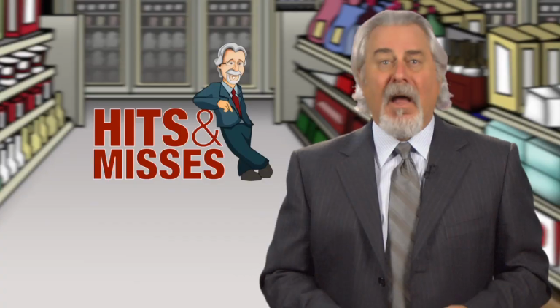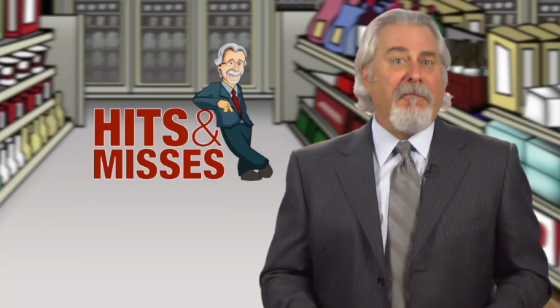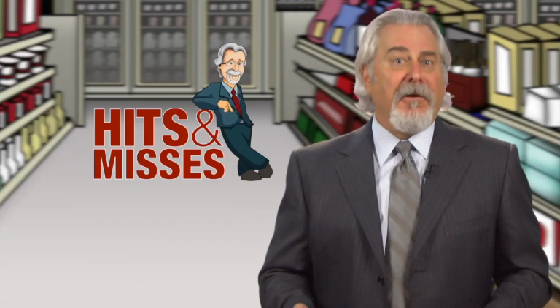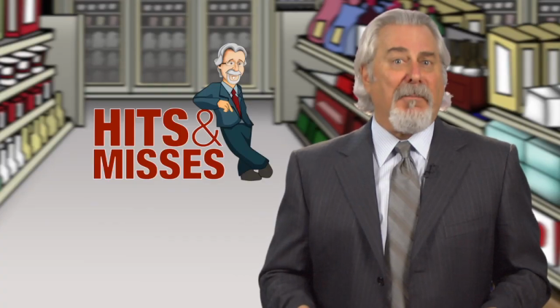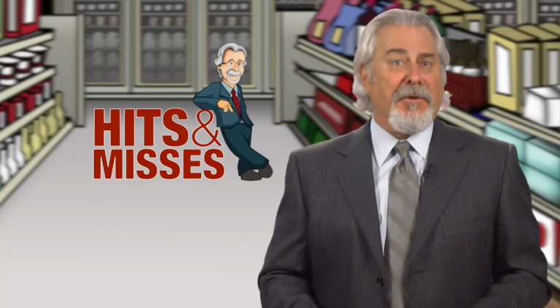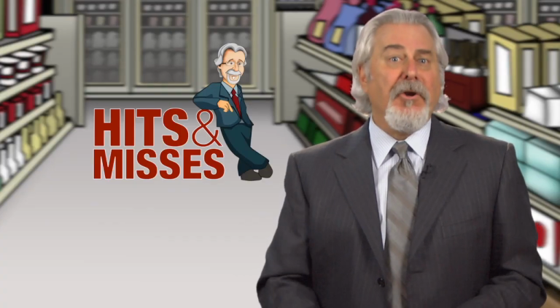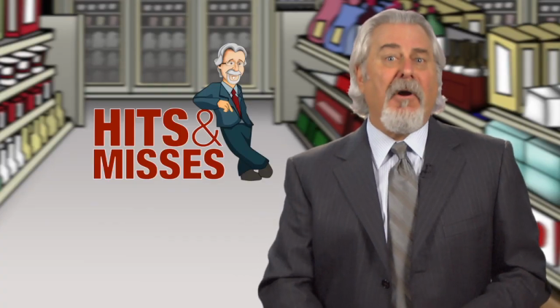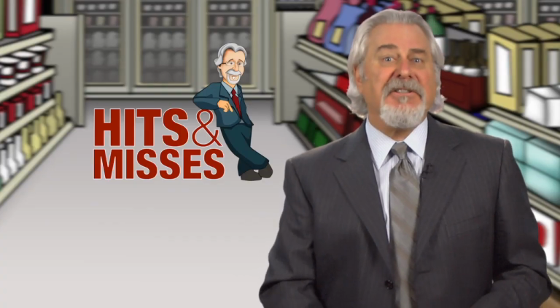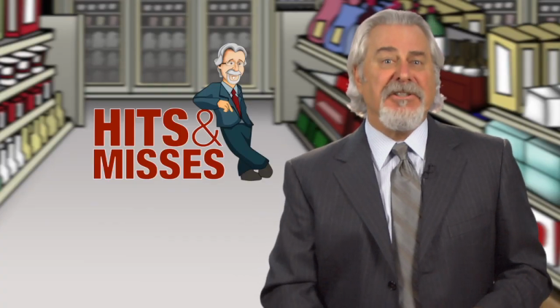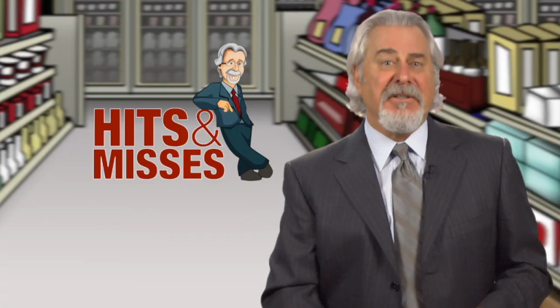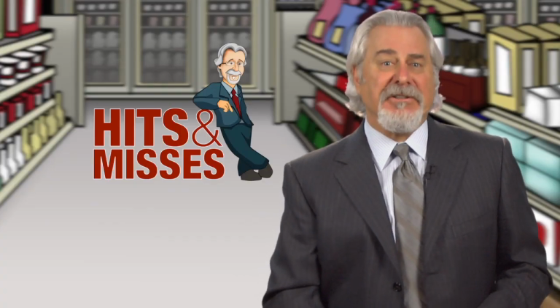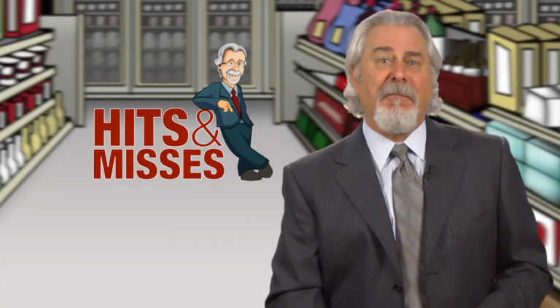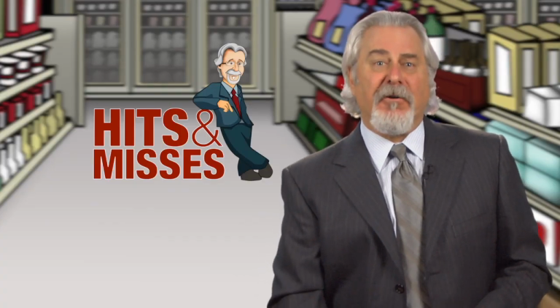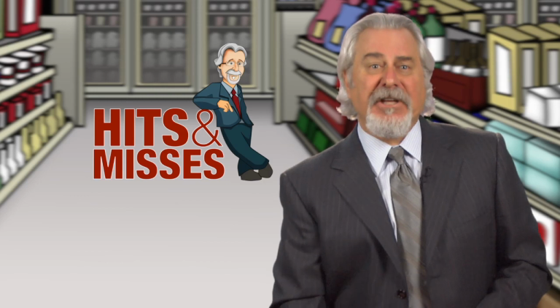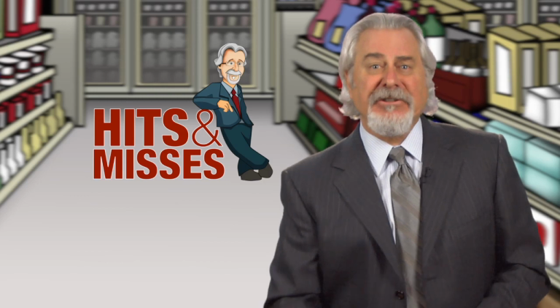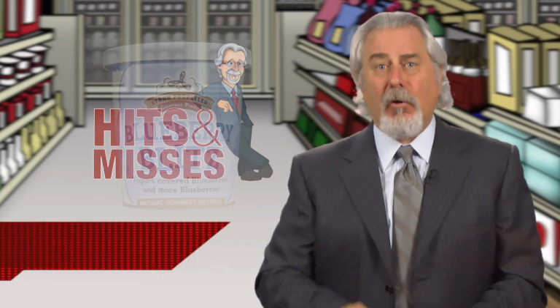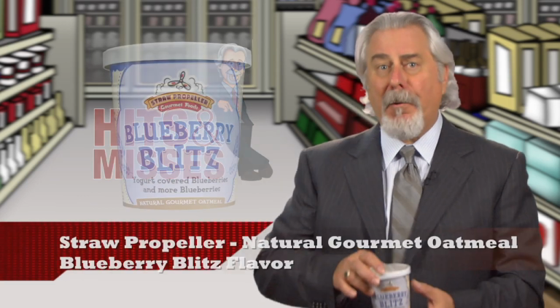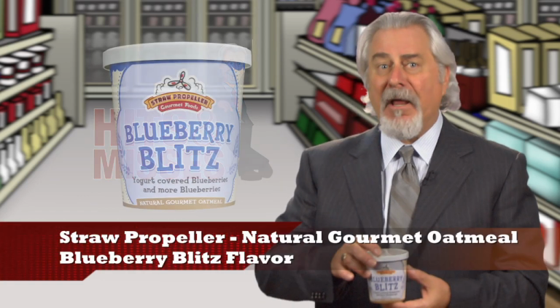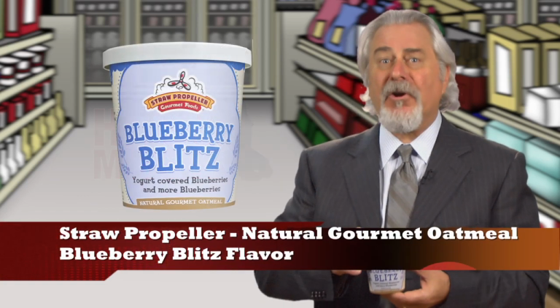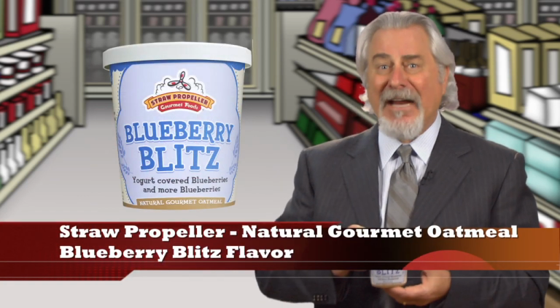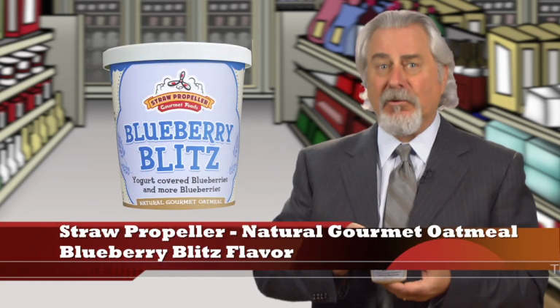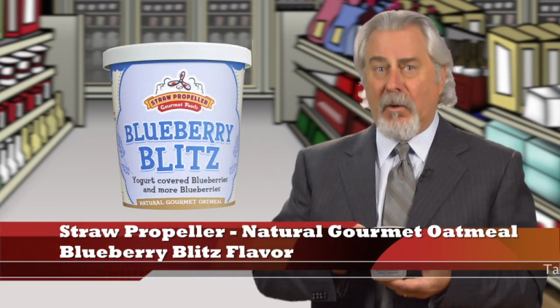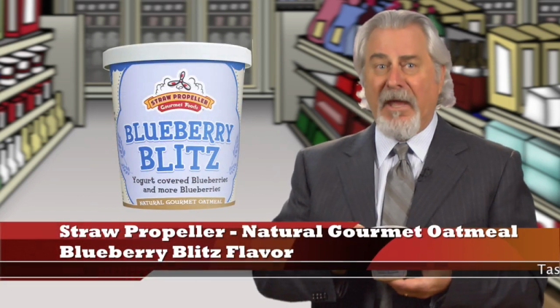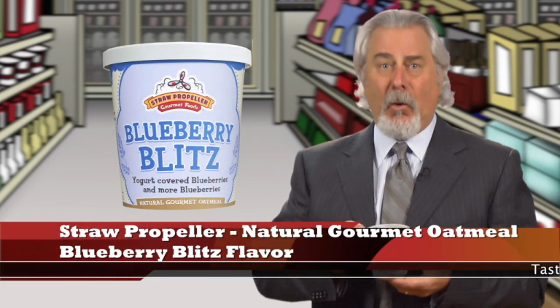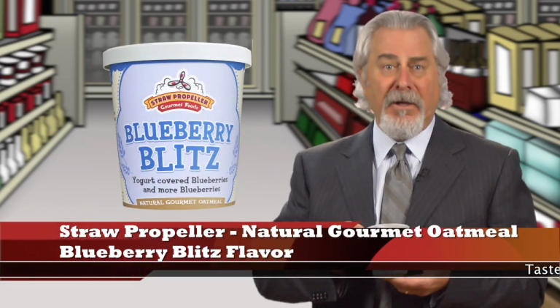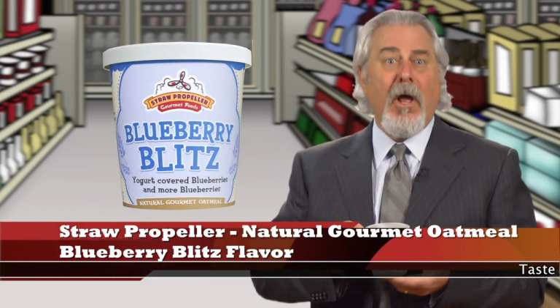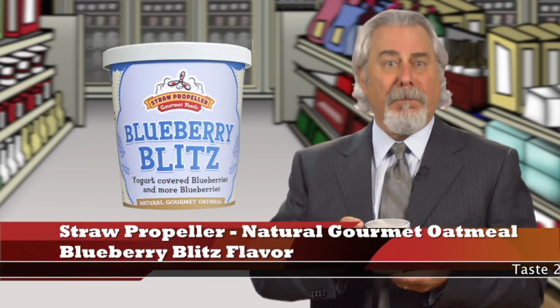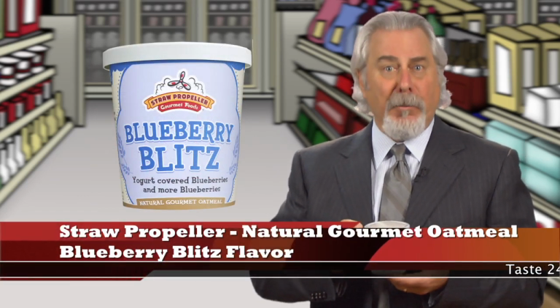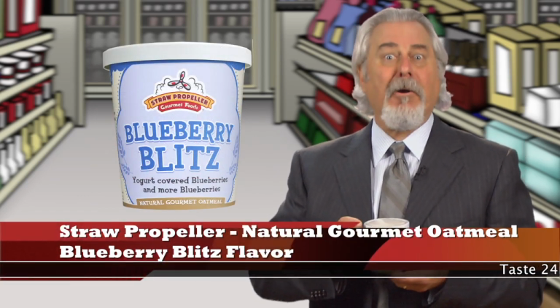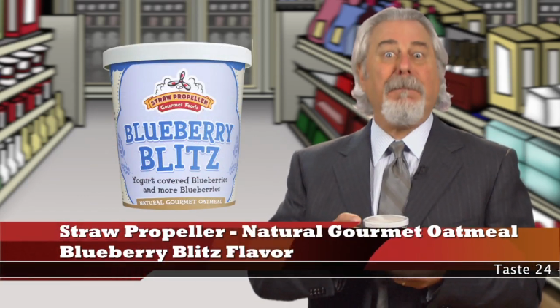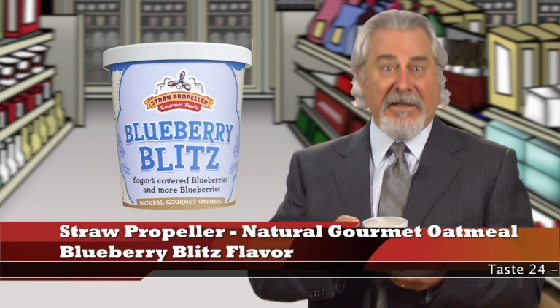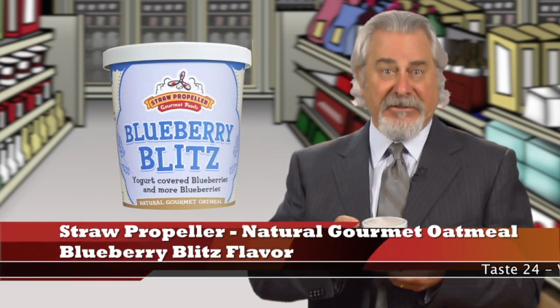I'm Phil Lemper with the new Prox Hits and Misses. Up first, it's Straw Propeller Natural Gourmet Oatmeal Blueberry Blitz.